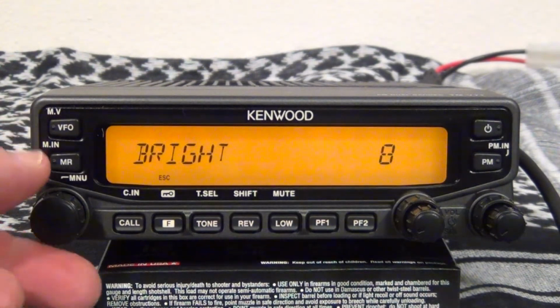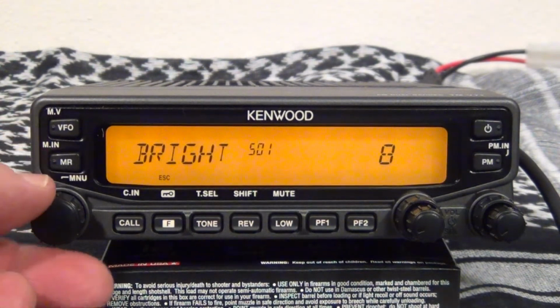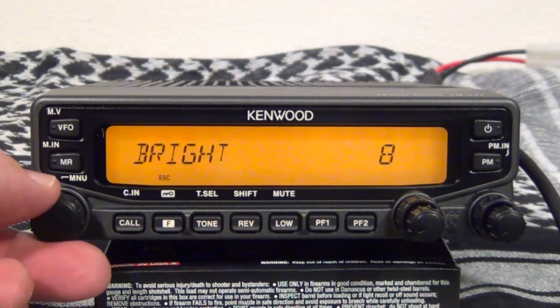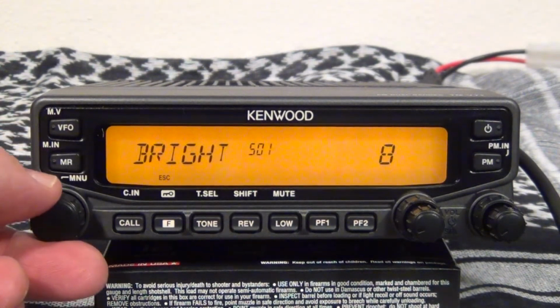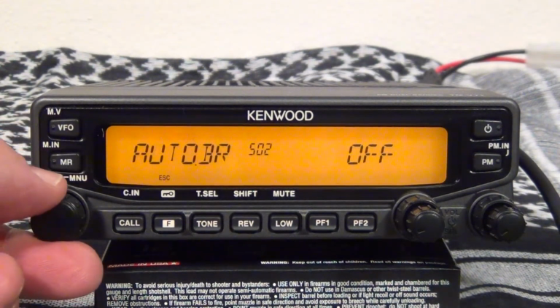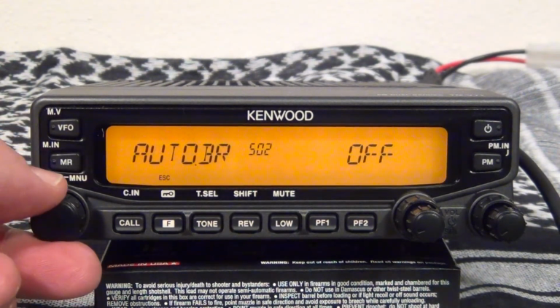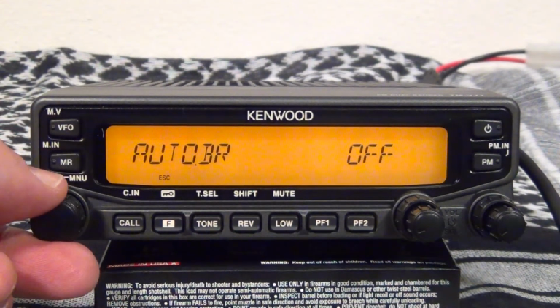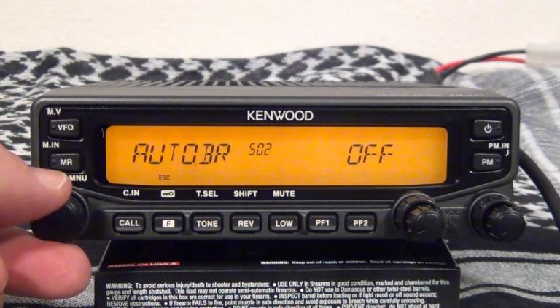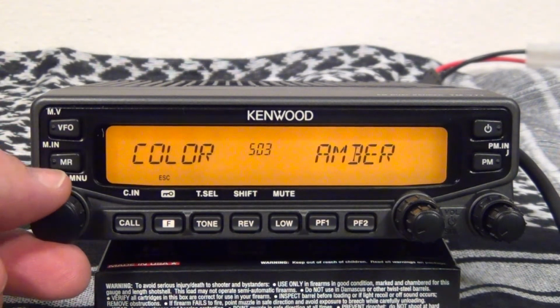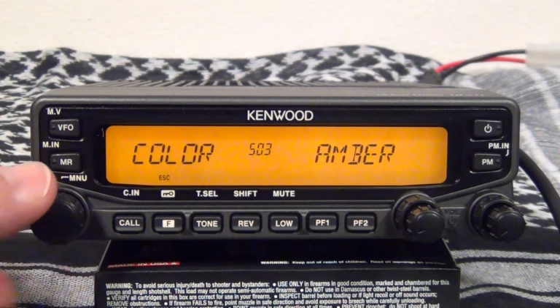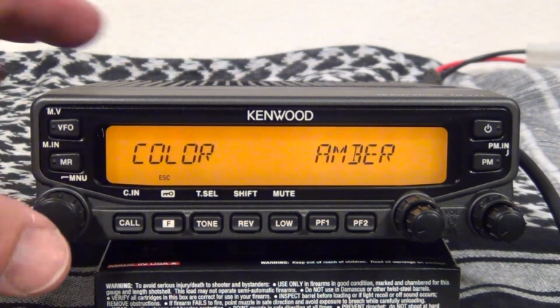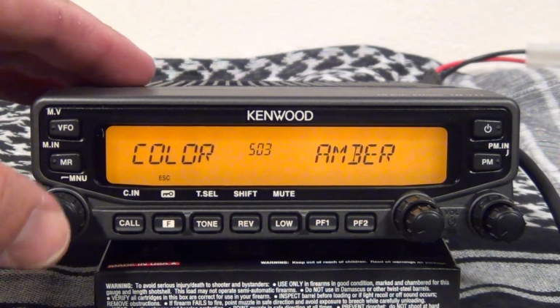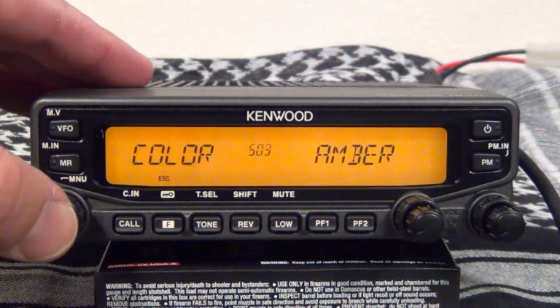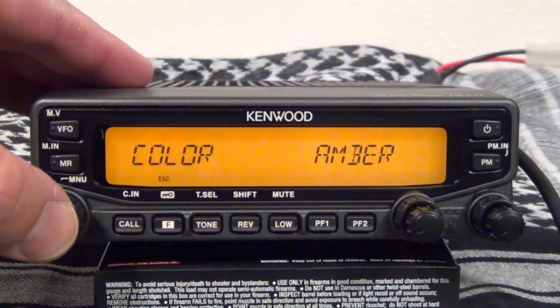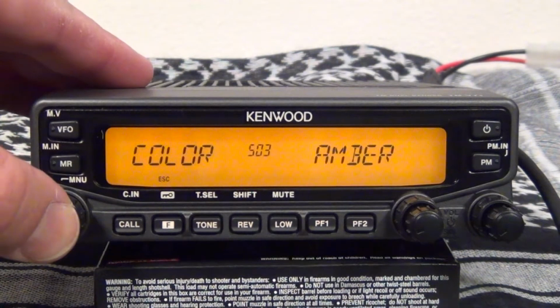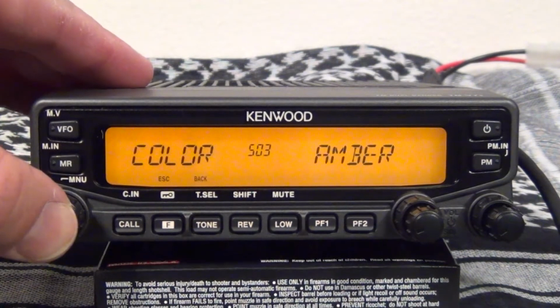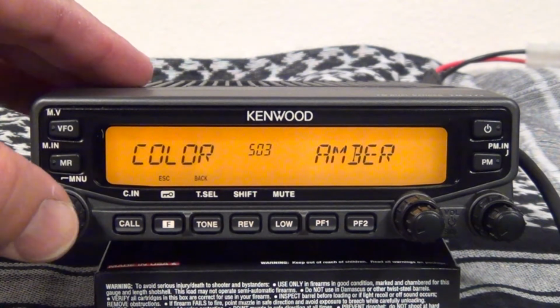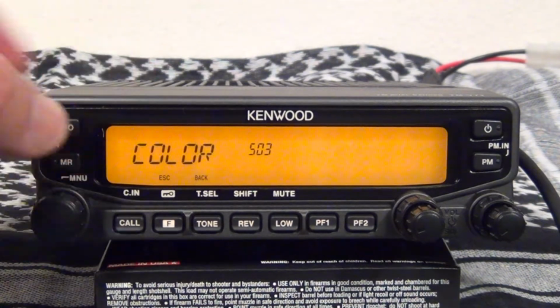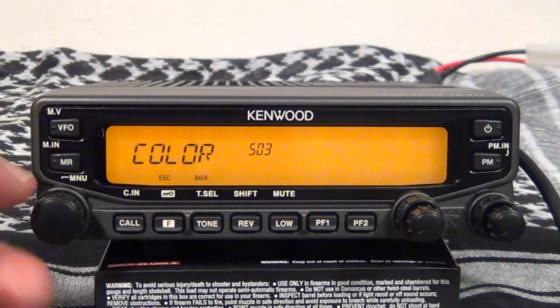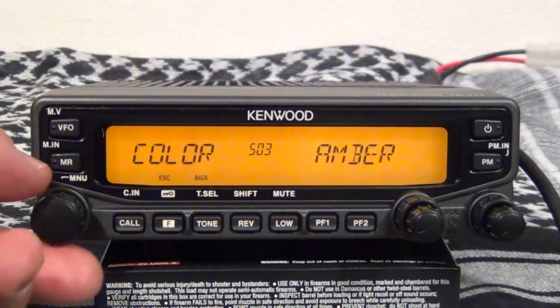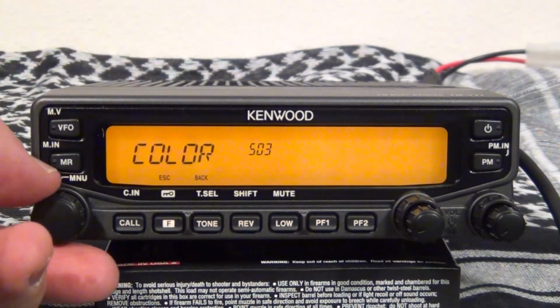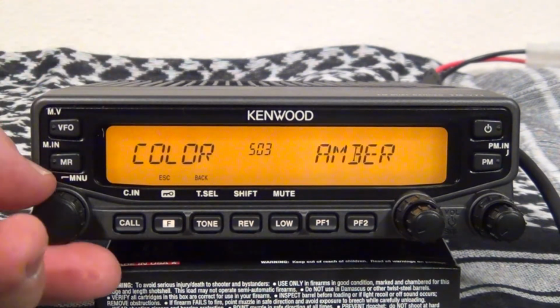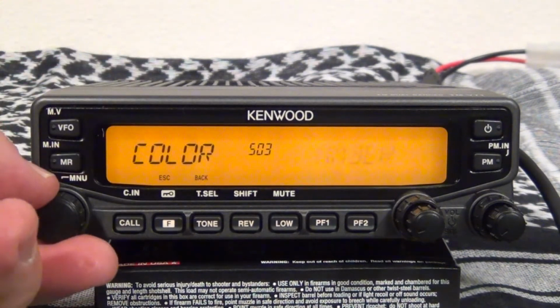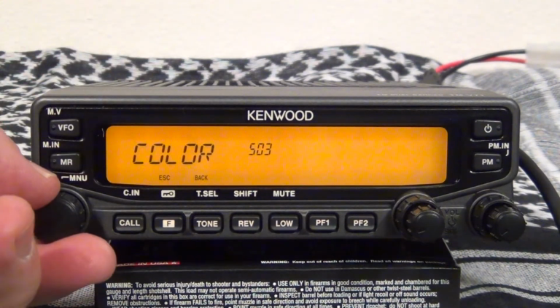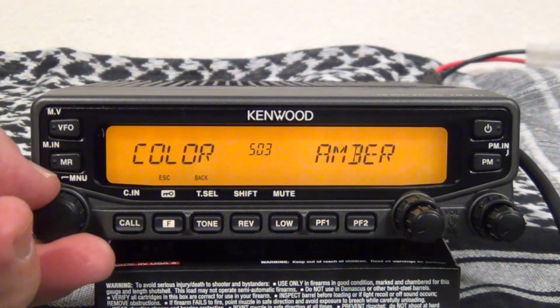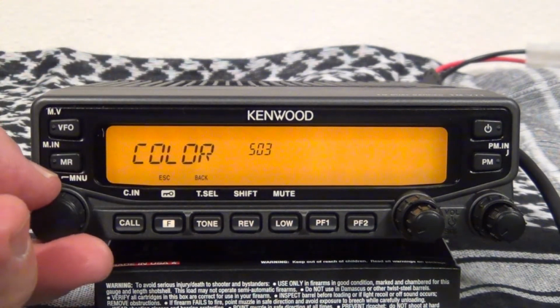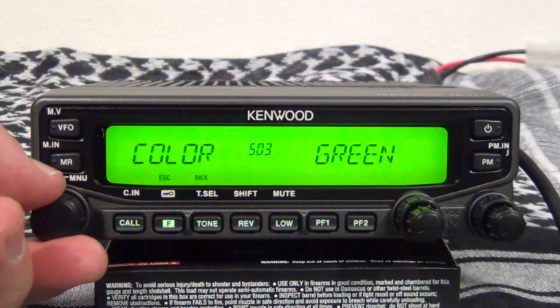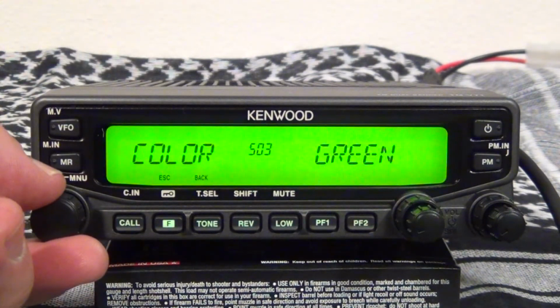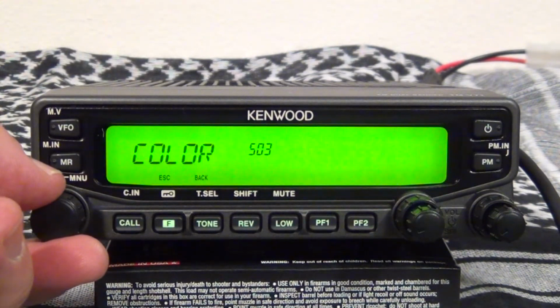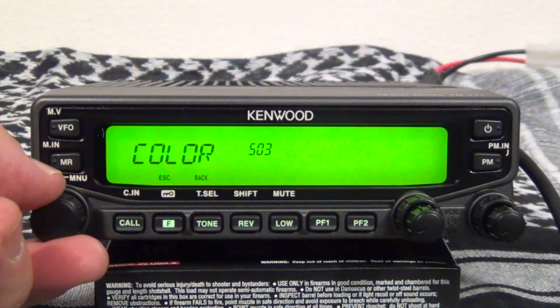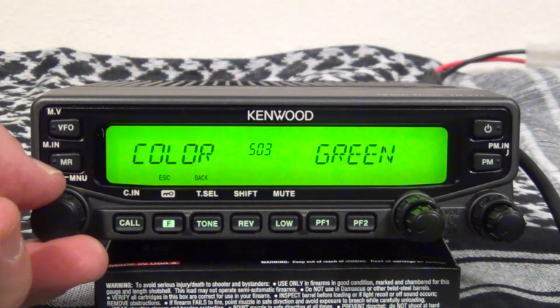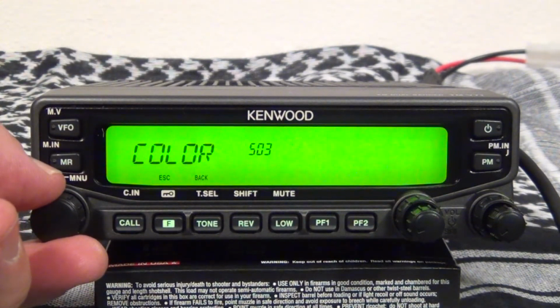To change your display color, go to menu item 3. You only have two choices: amber or green.